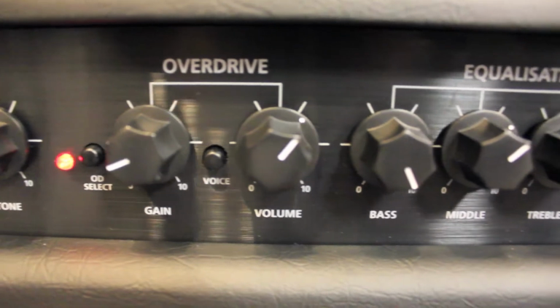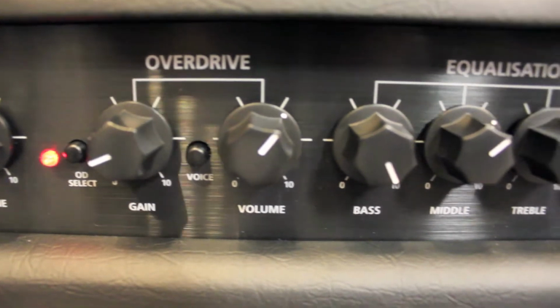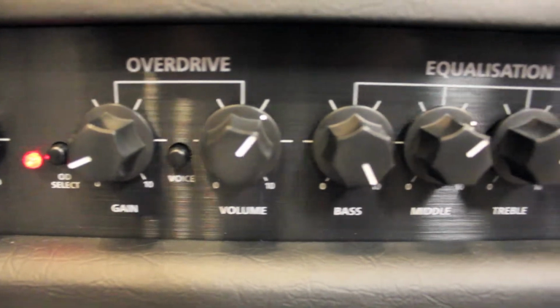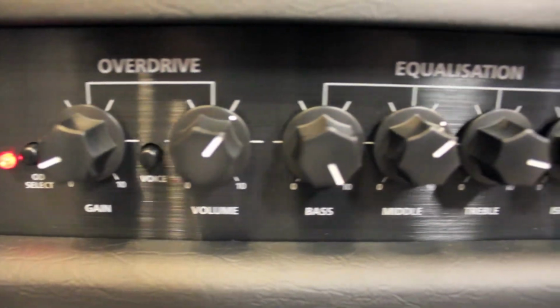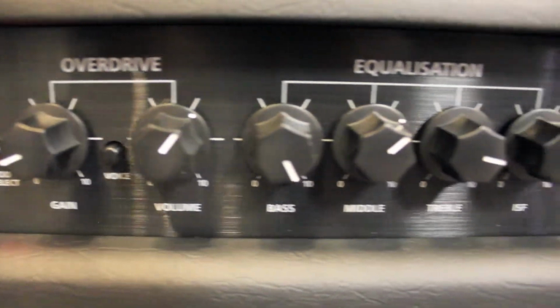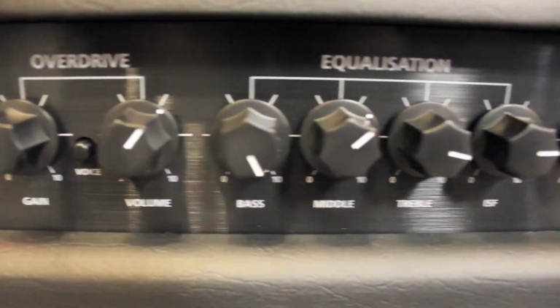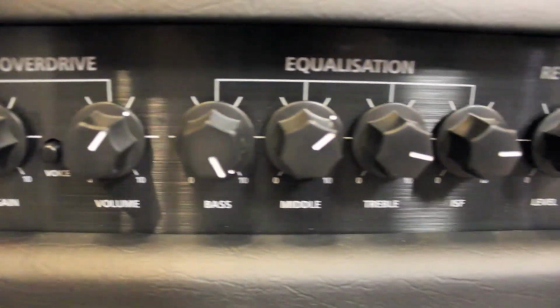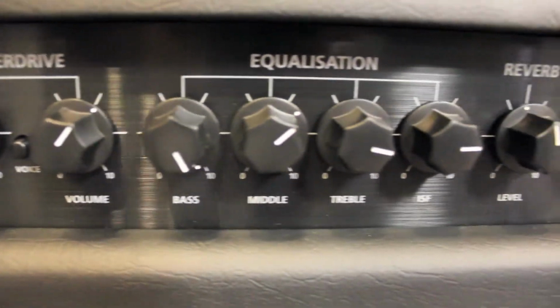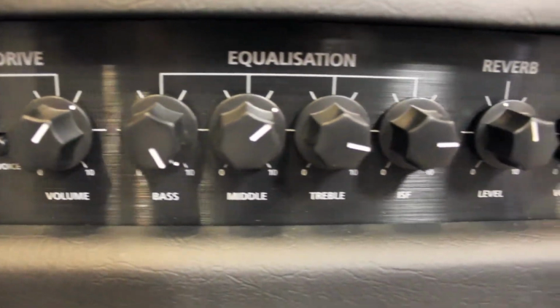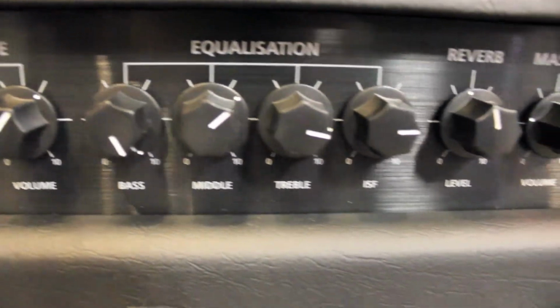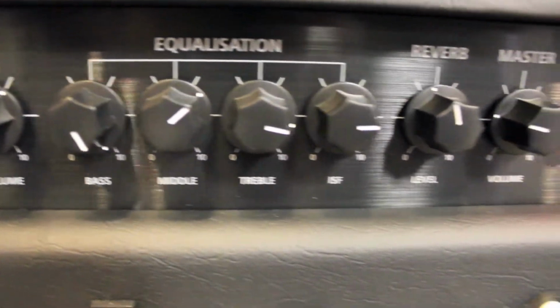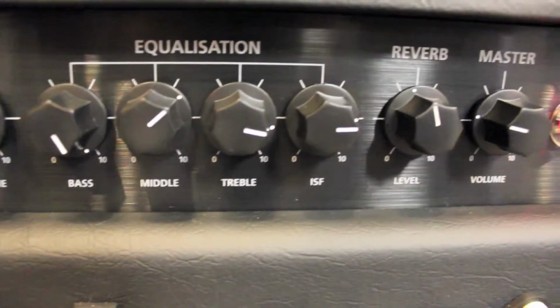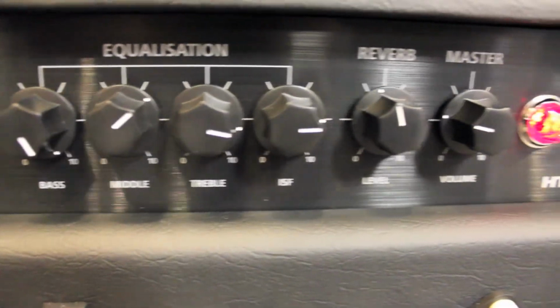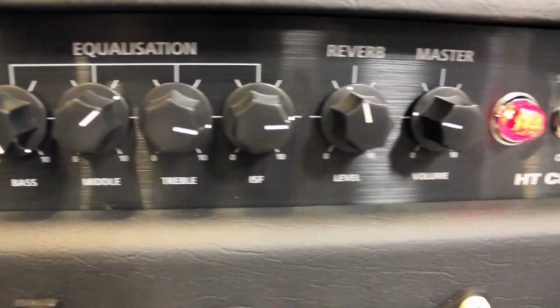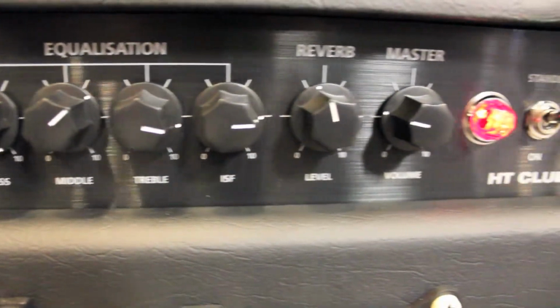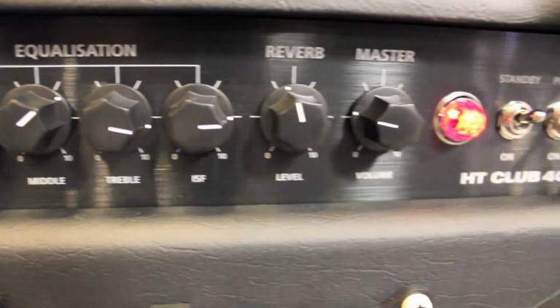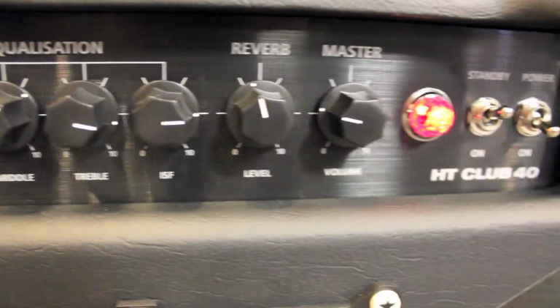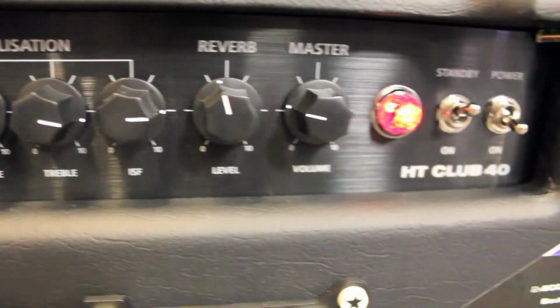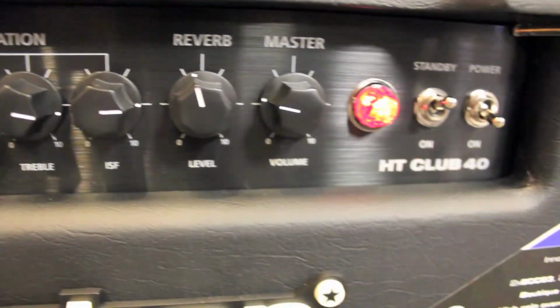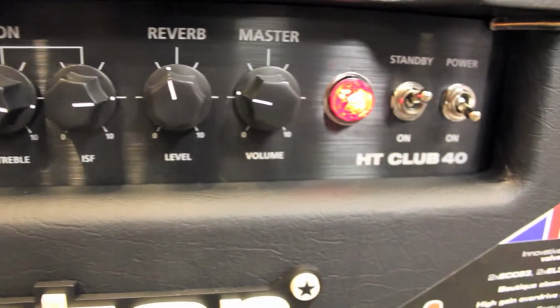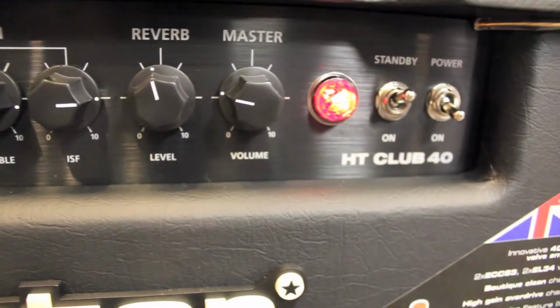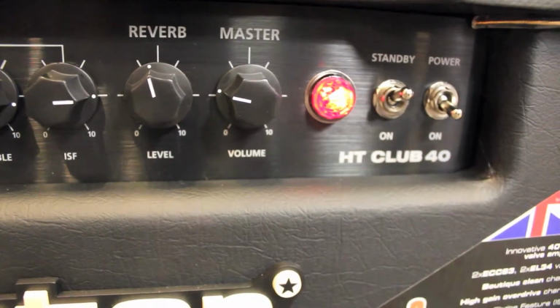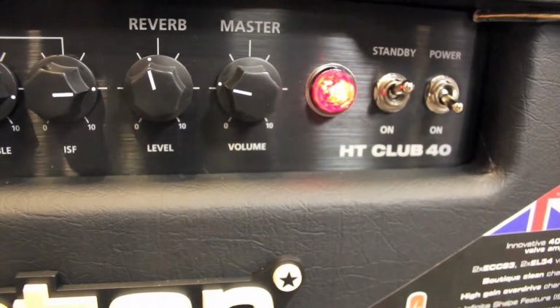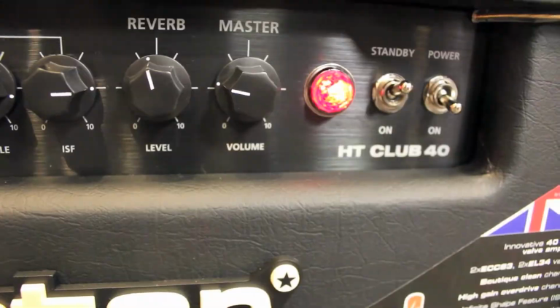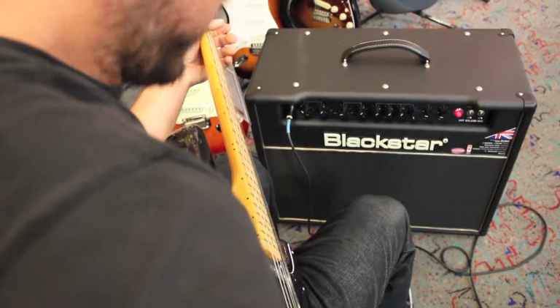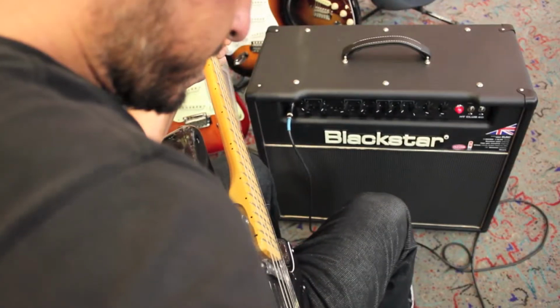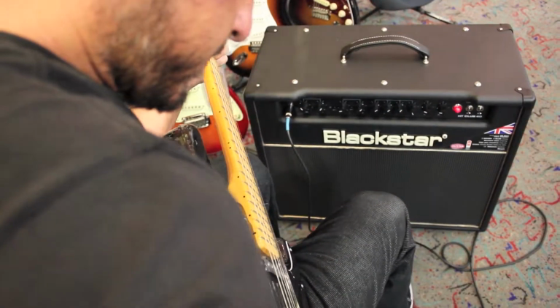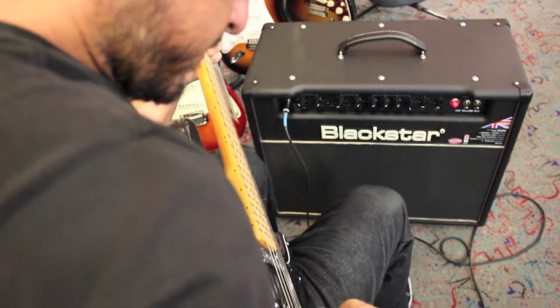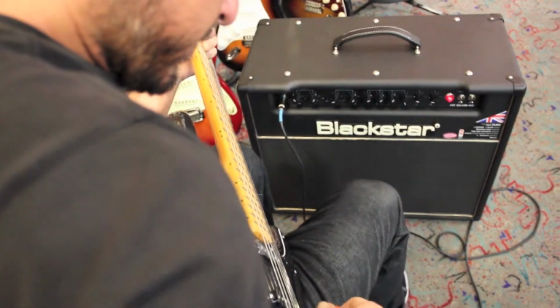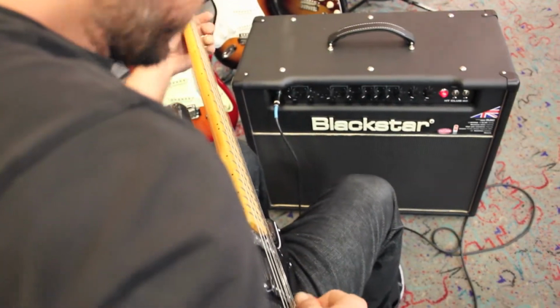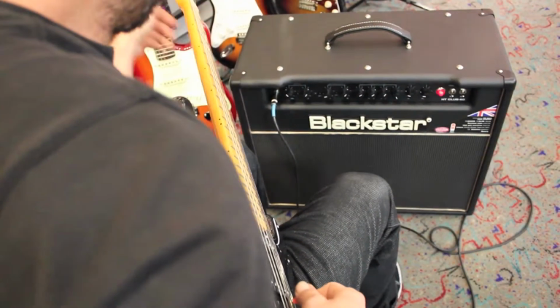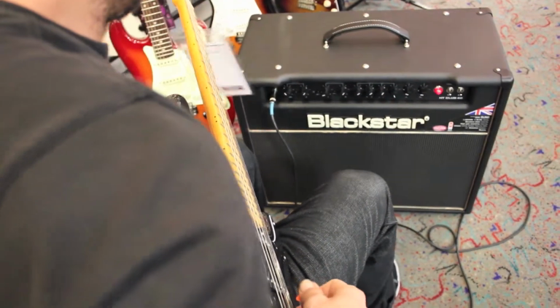Switching to the ISF equipped overdrive channel accesses a further two modes: classic crunch and super saturated lead.